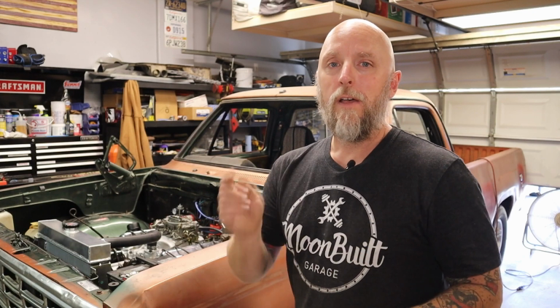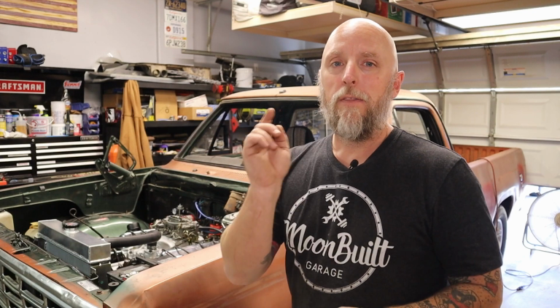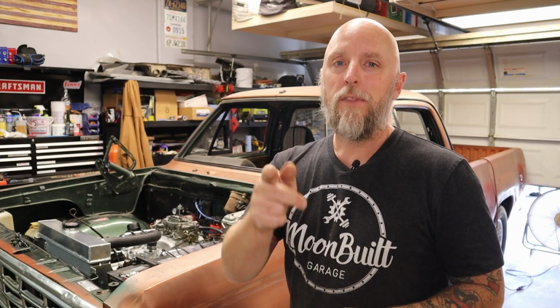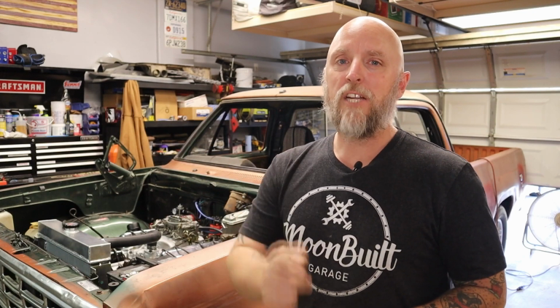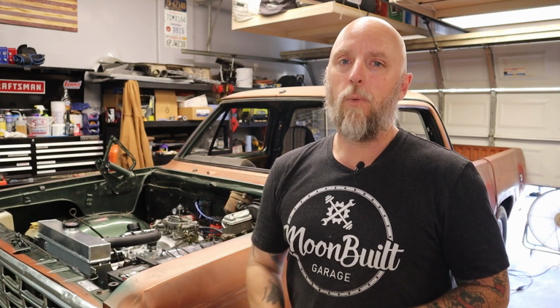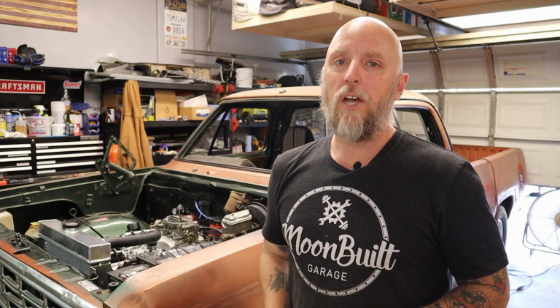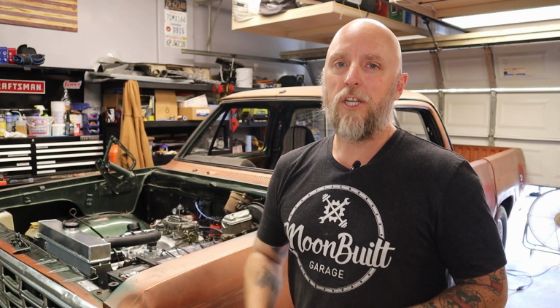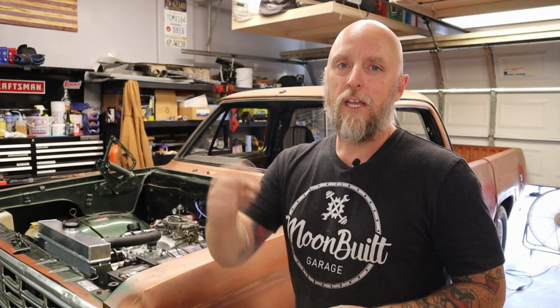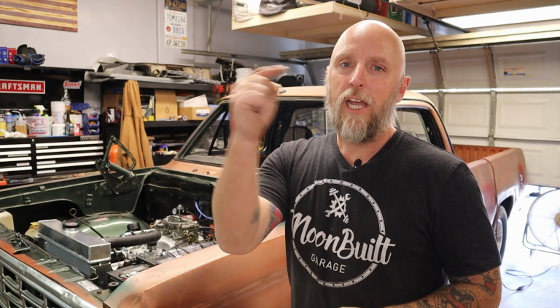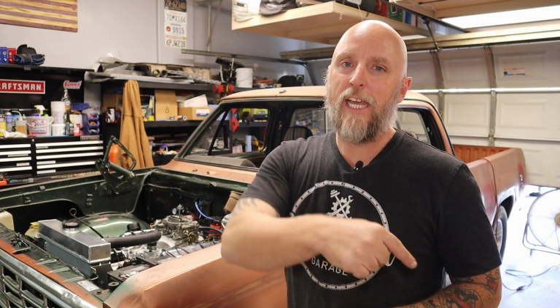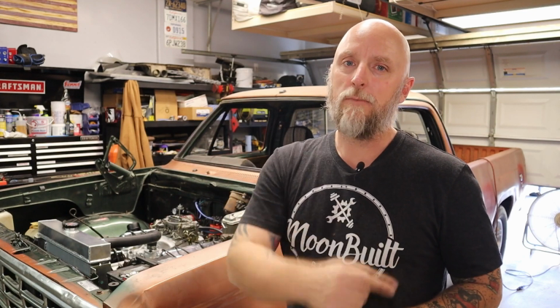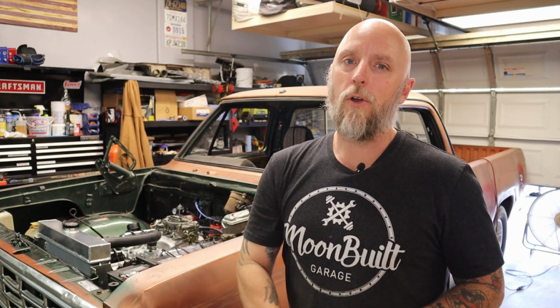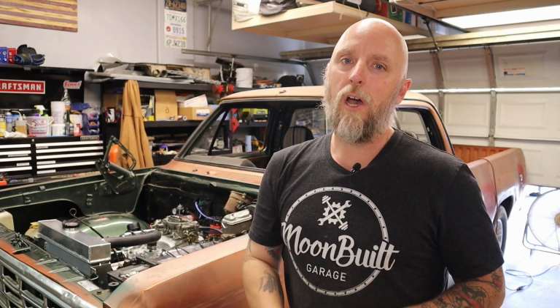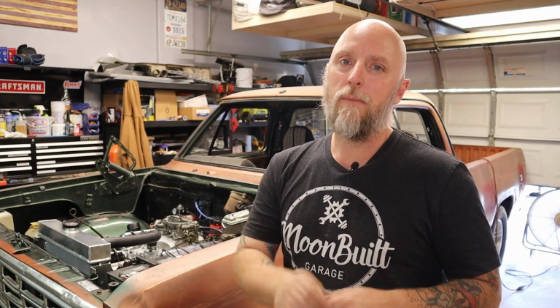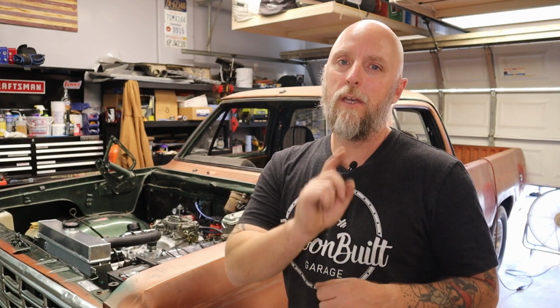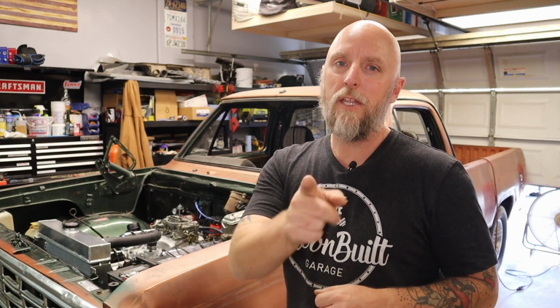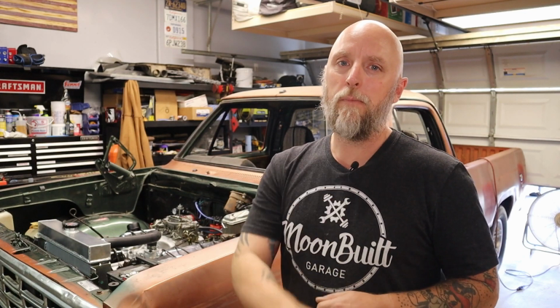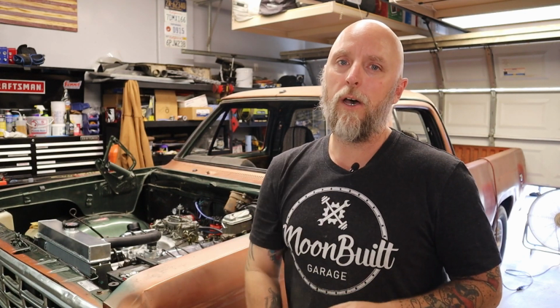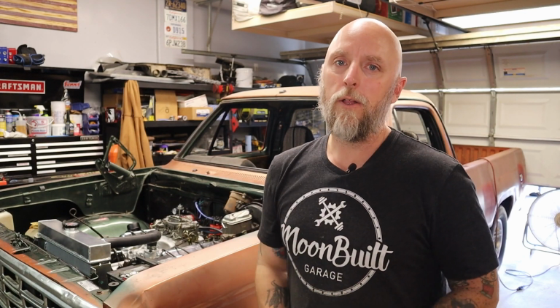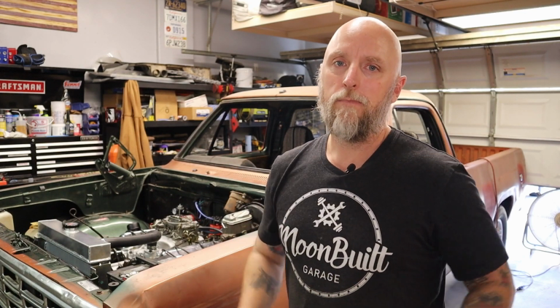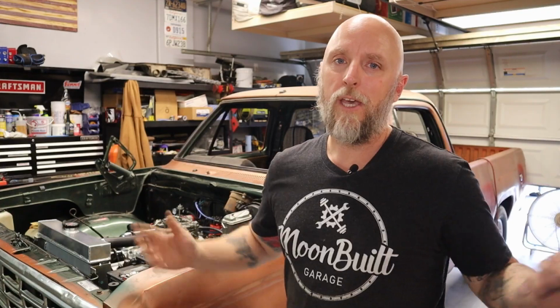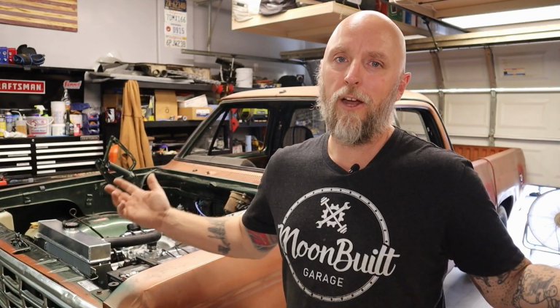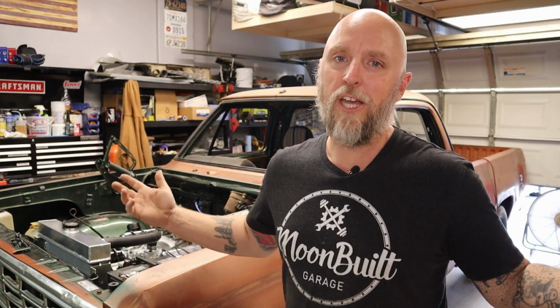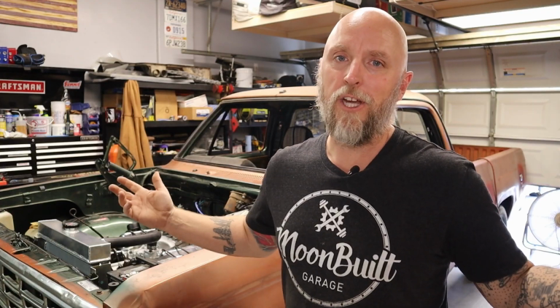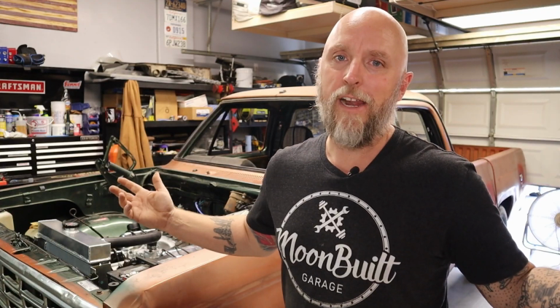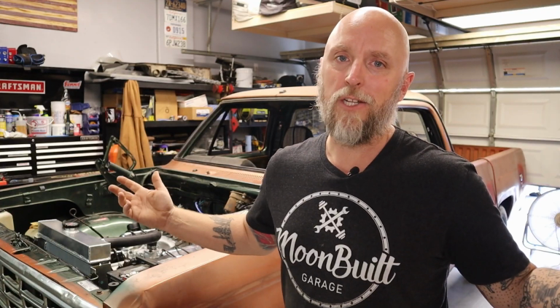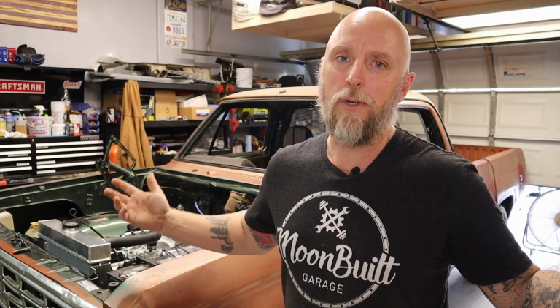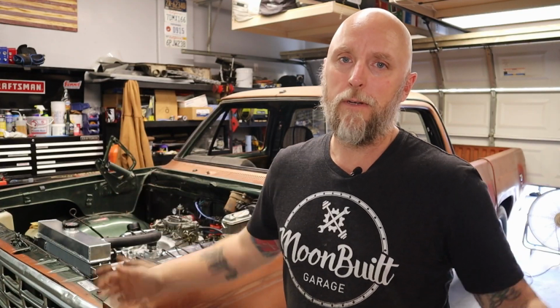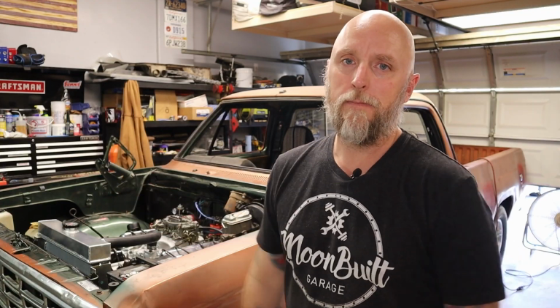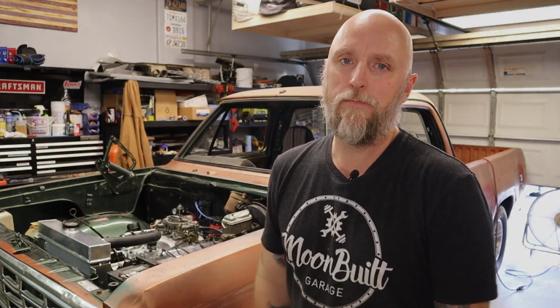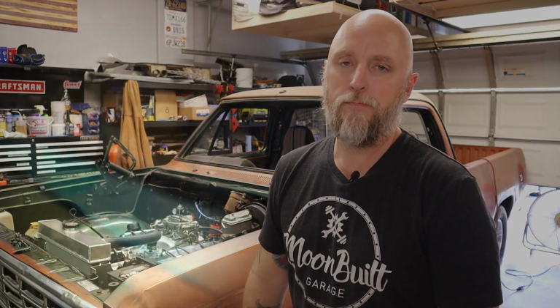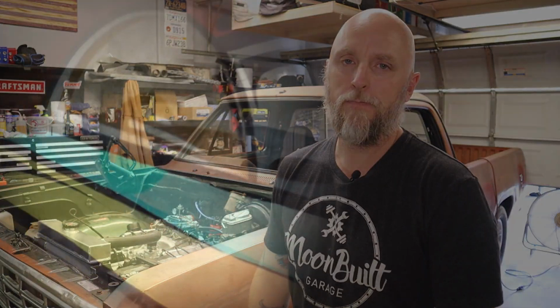Thanks for watching. Hit that subscribe, hit the bell, and I'll catch you on the next one.